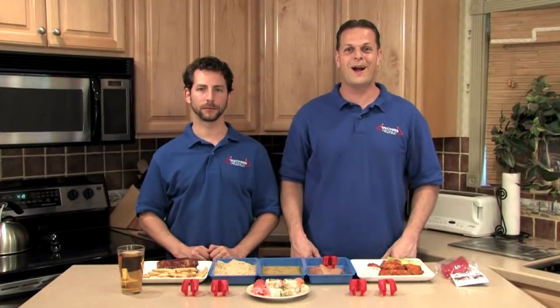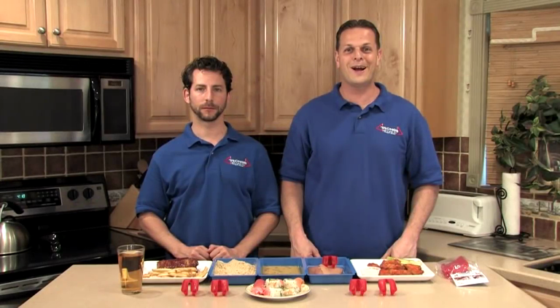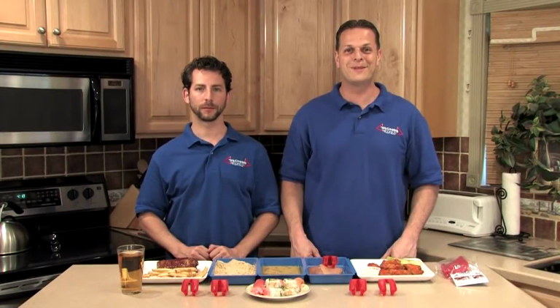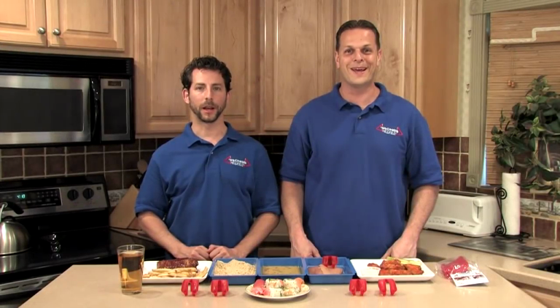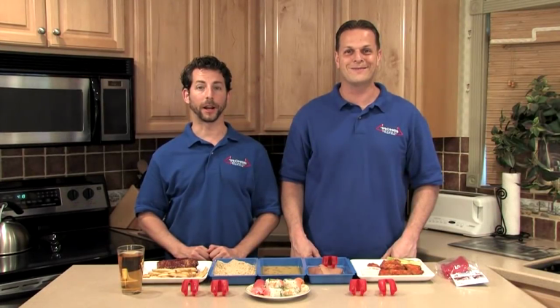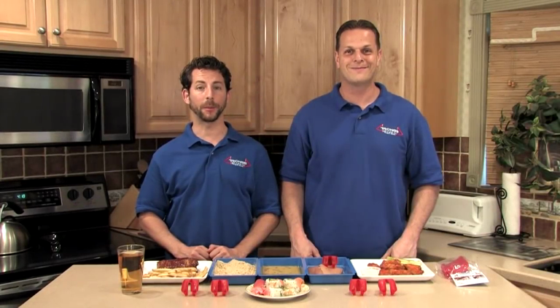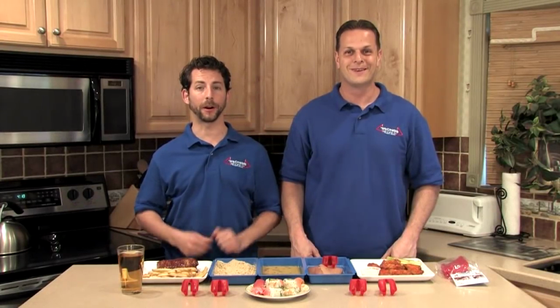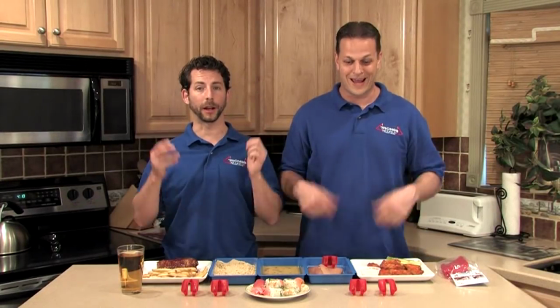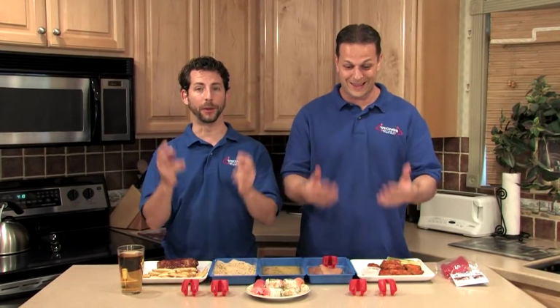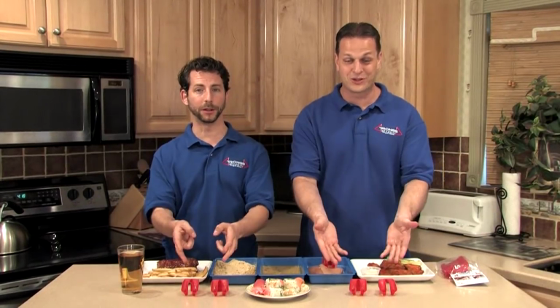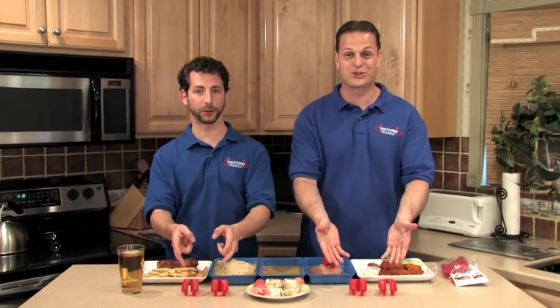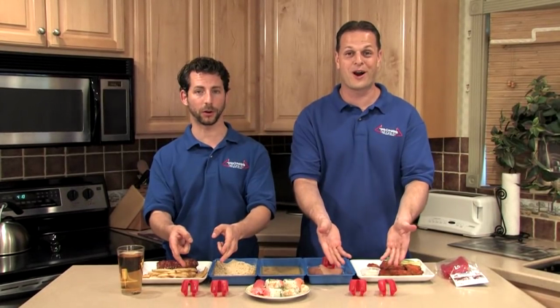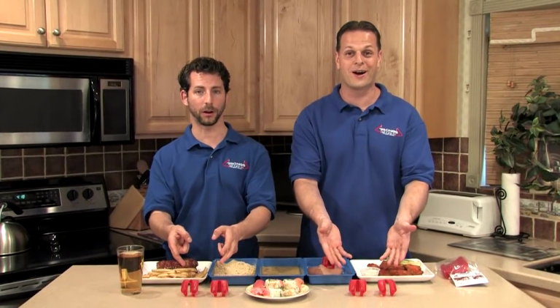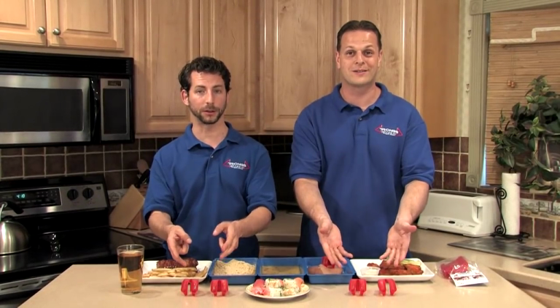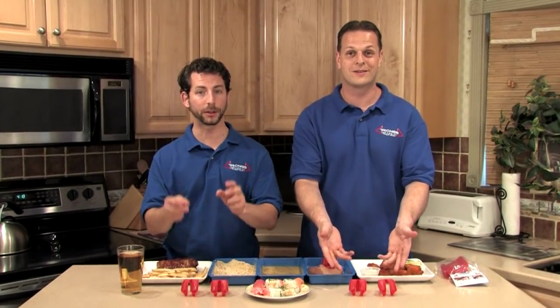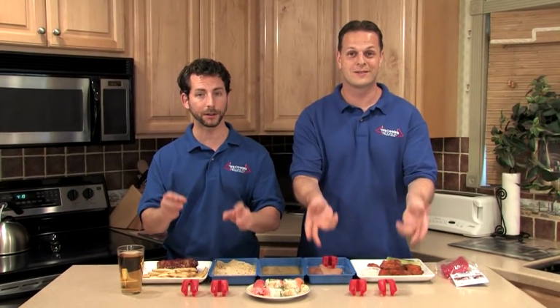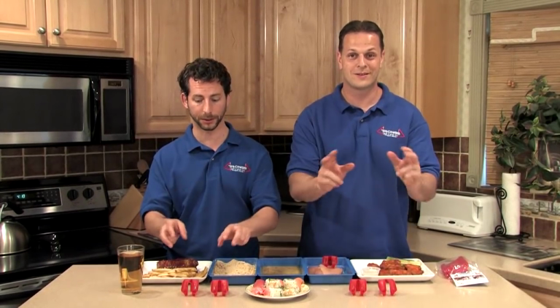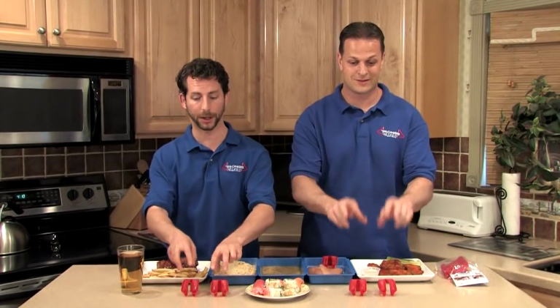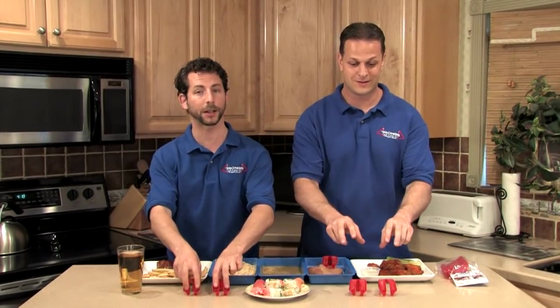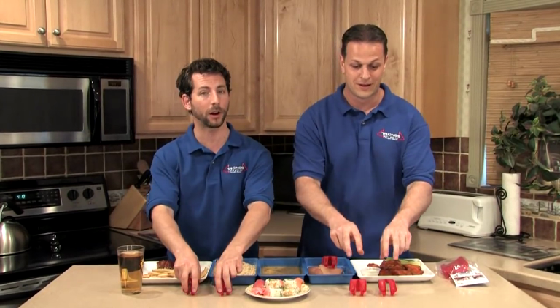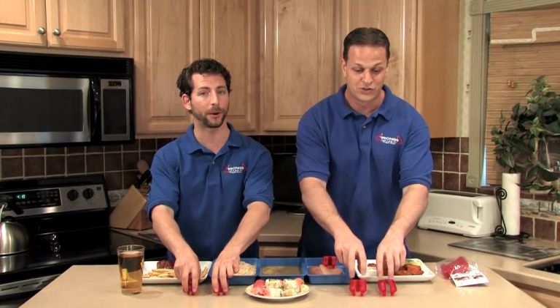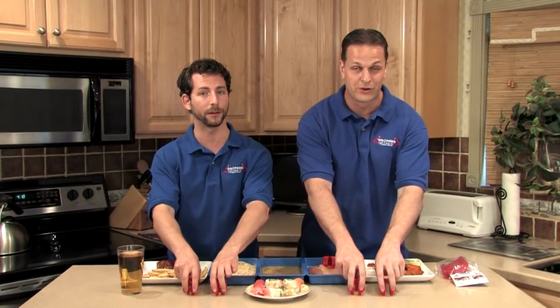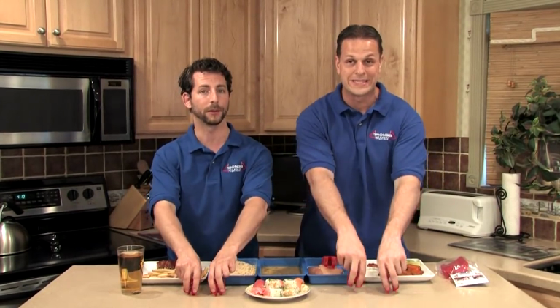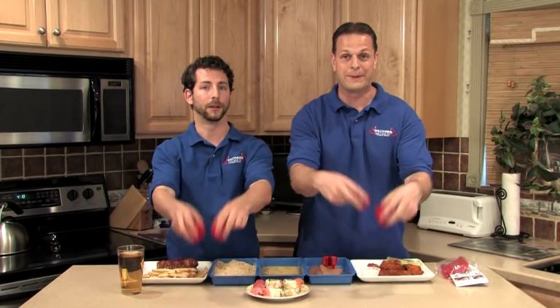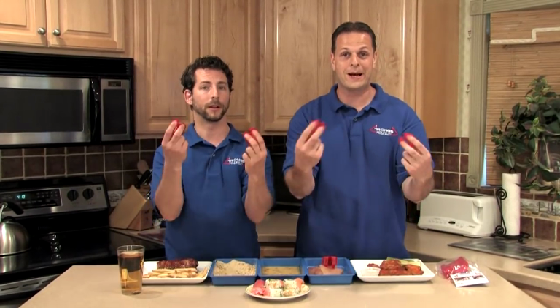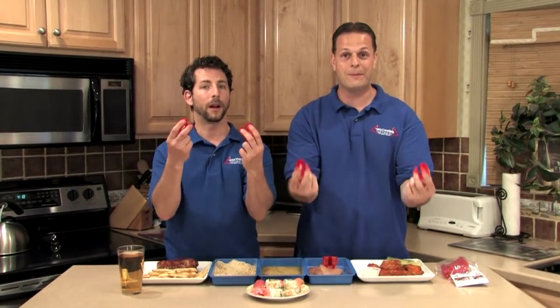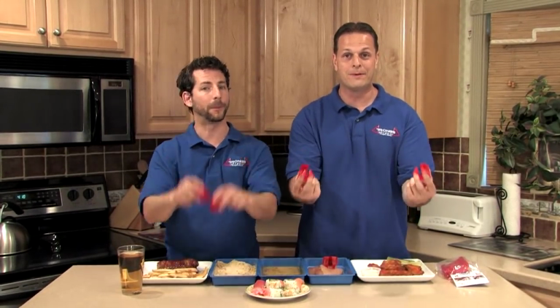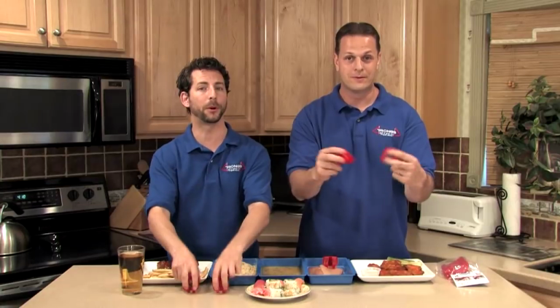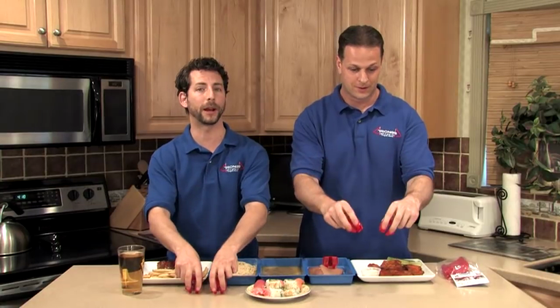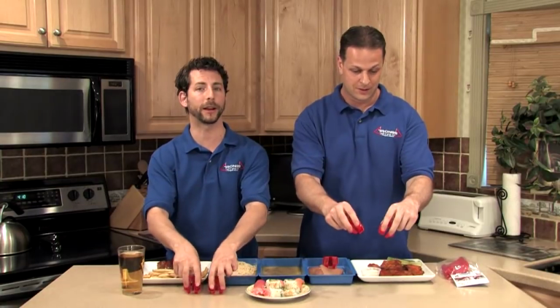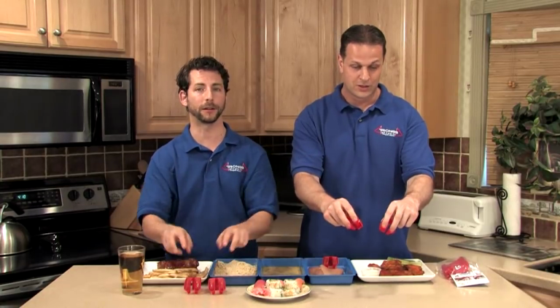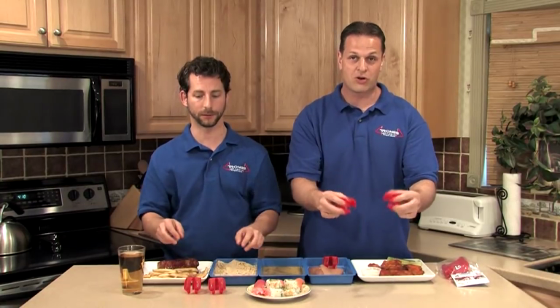Hi, I'm Dan. And I'm Eric. And these are Trongs — the utensil that stands like a tripod, so they're easy to pick up and put back down.